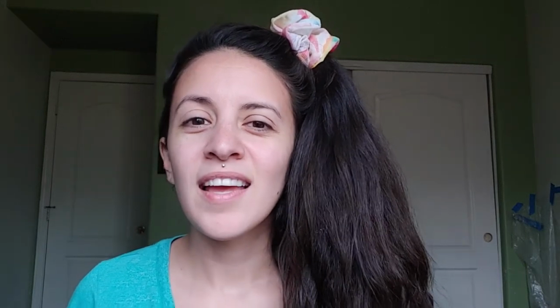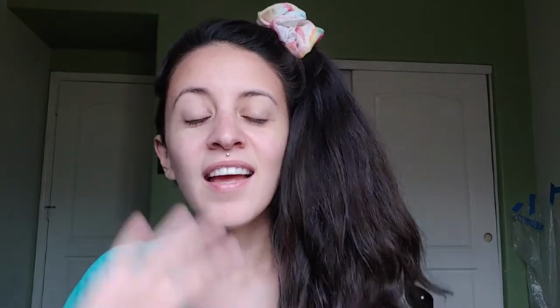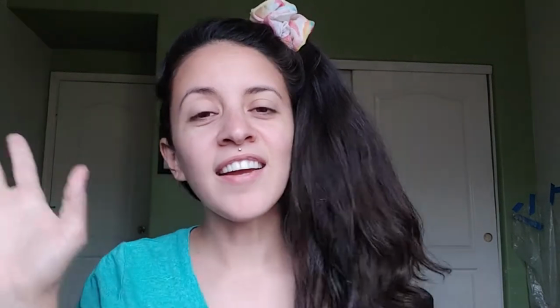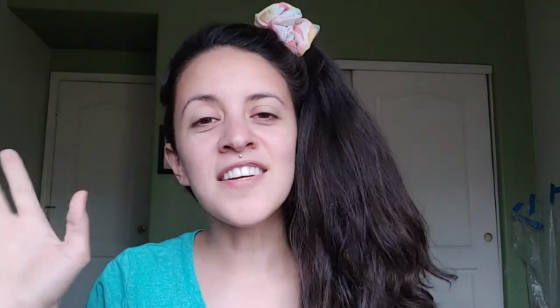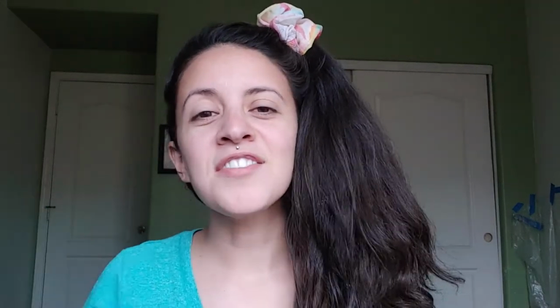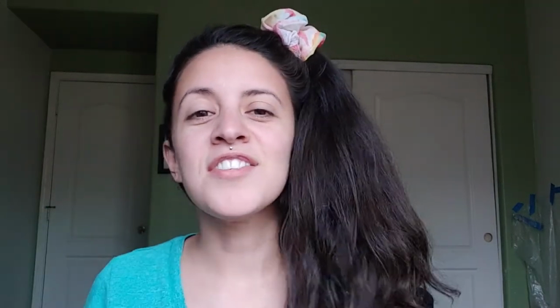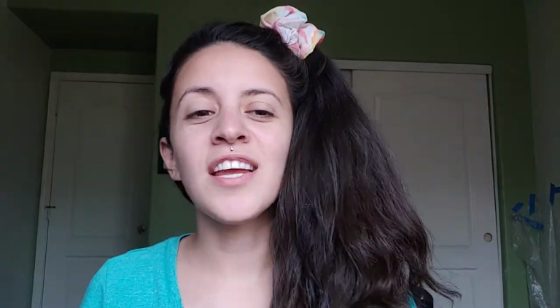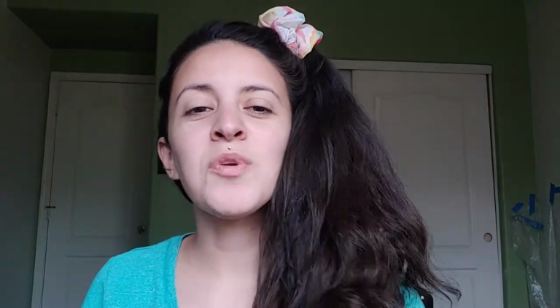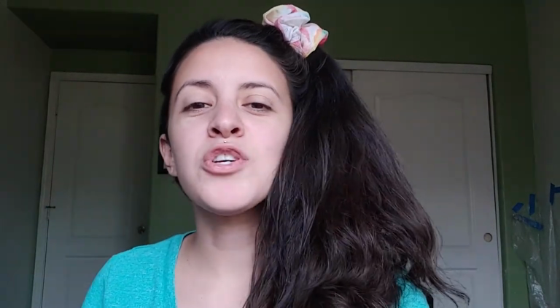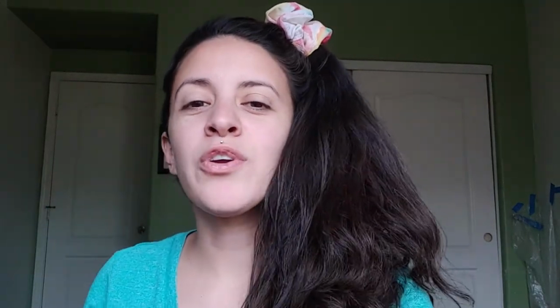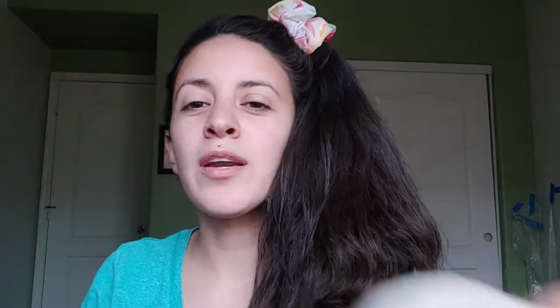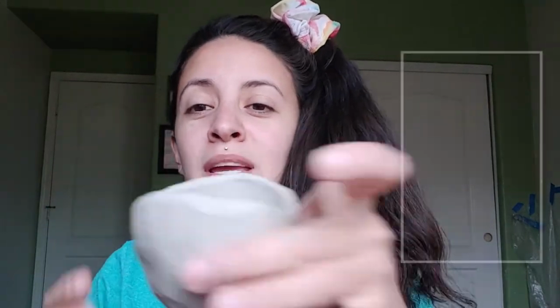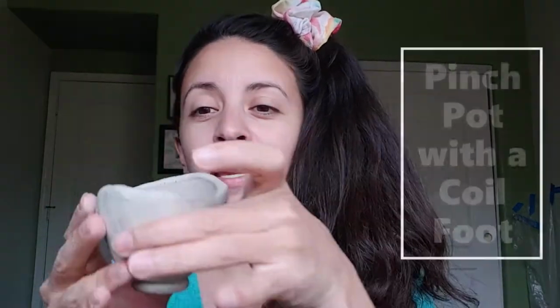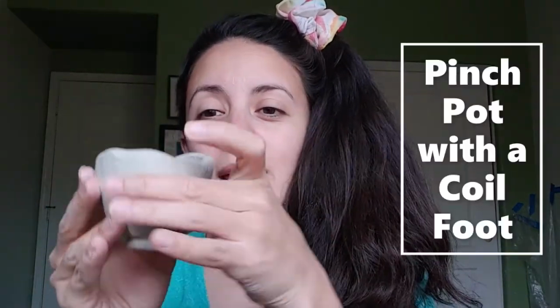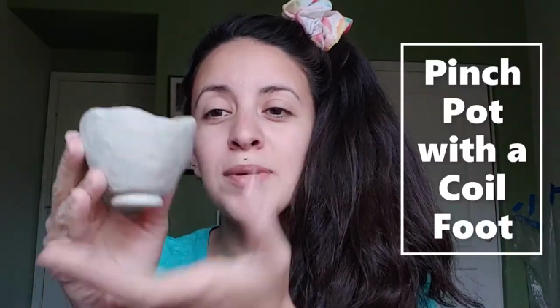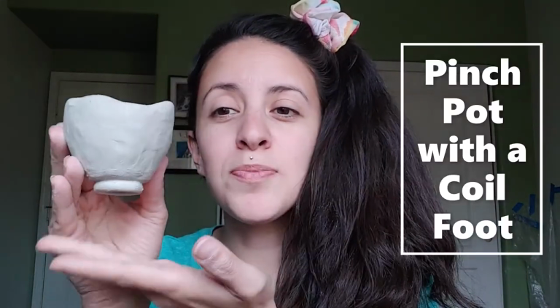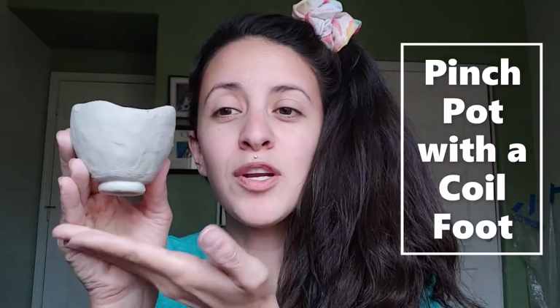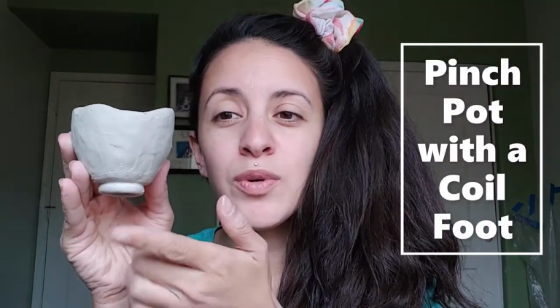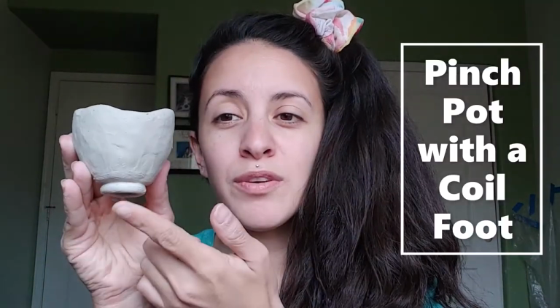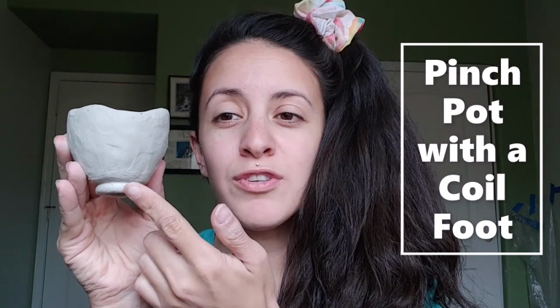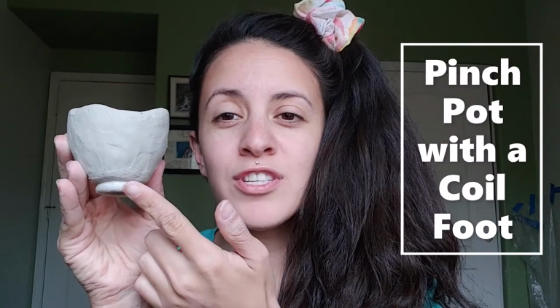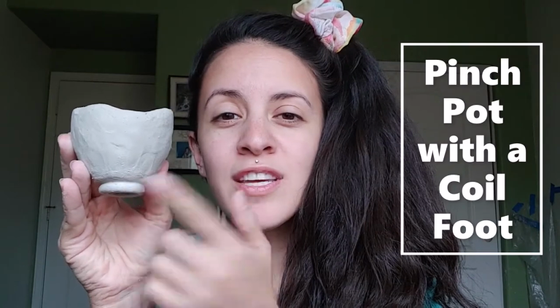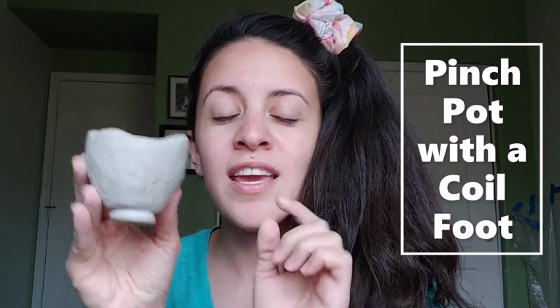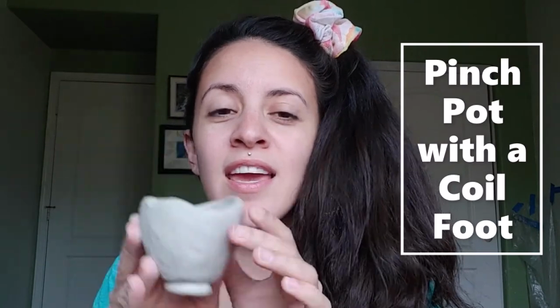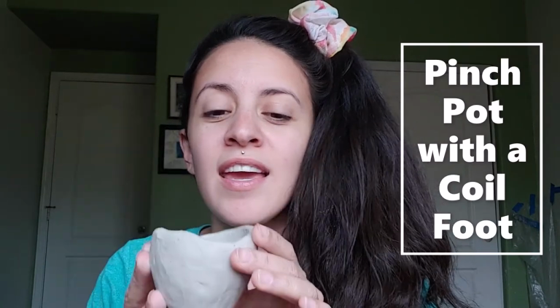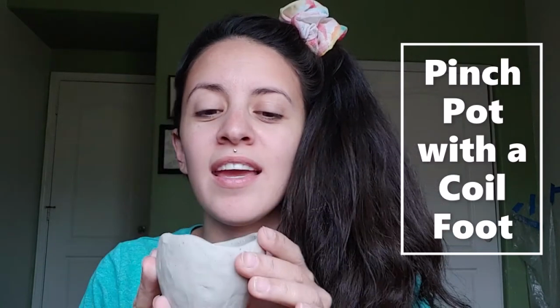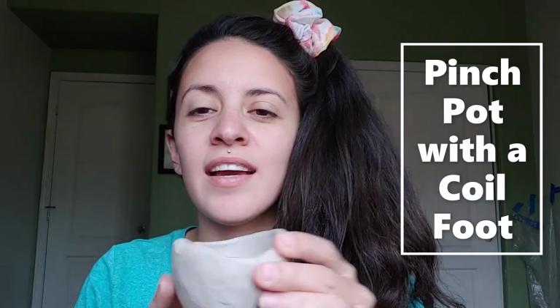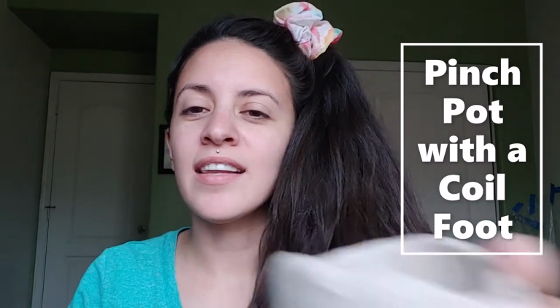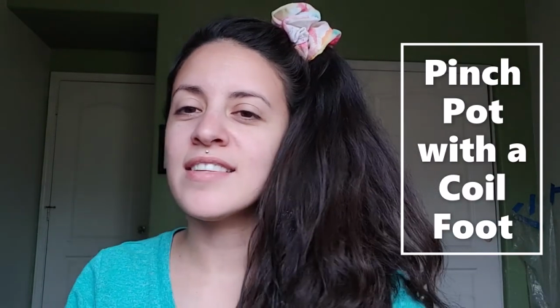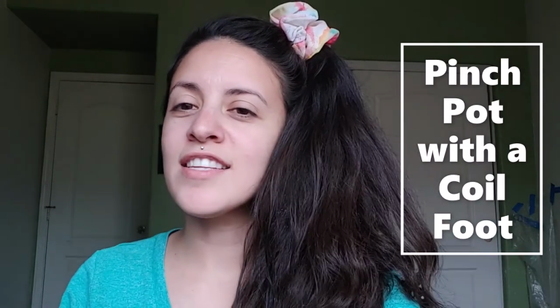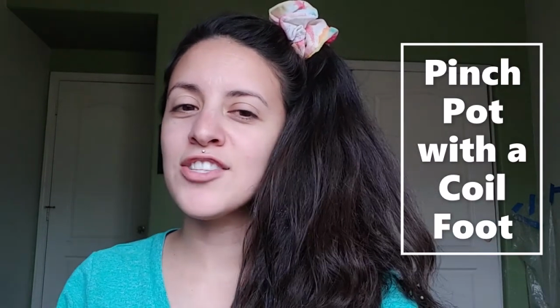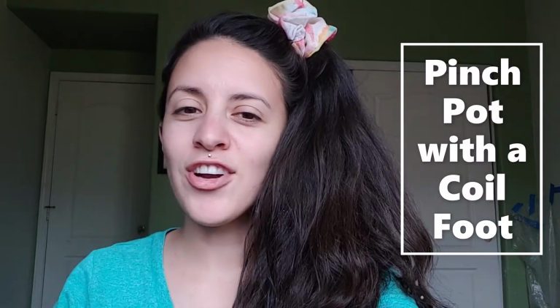Hi guys! Today I'm going to show you how to make a pinch pot with a foot. And let's get started!